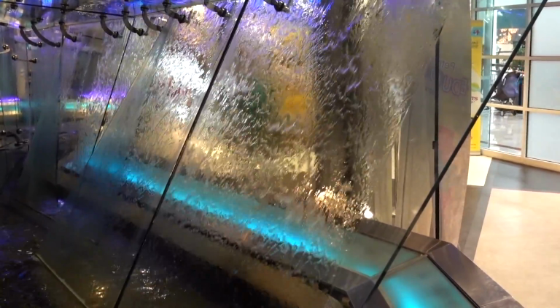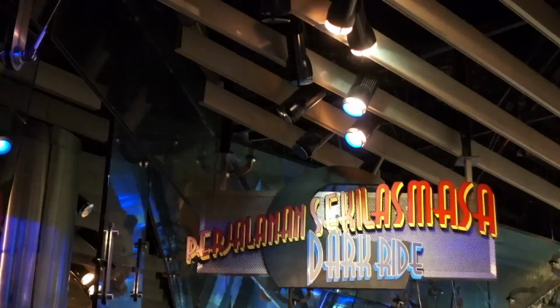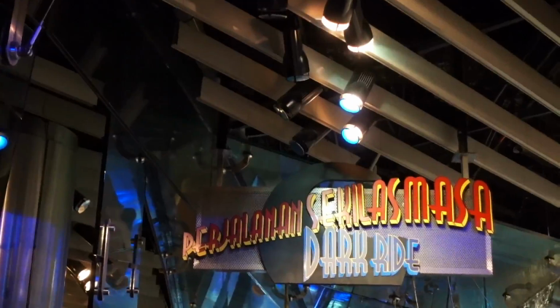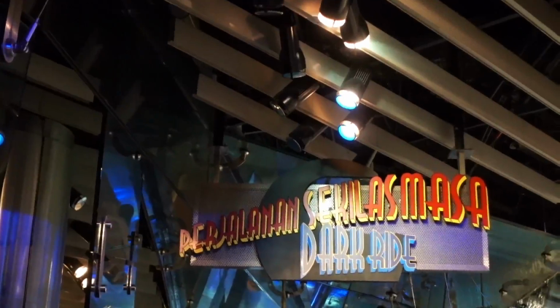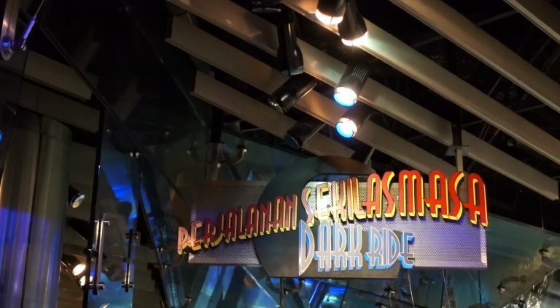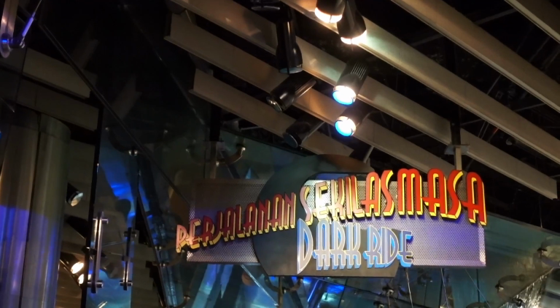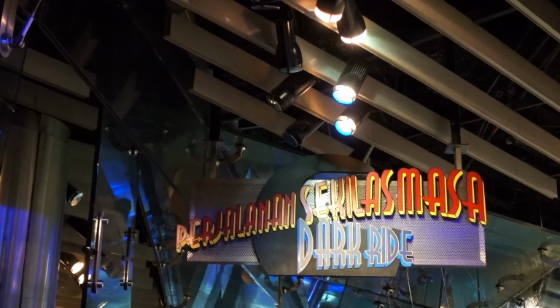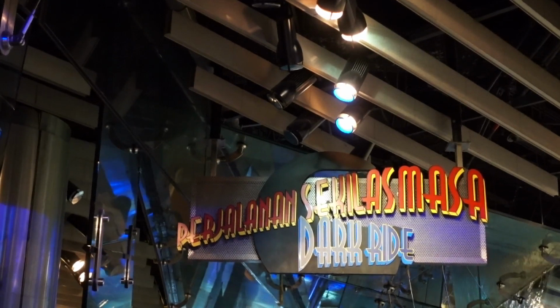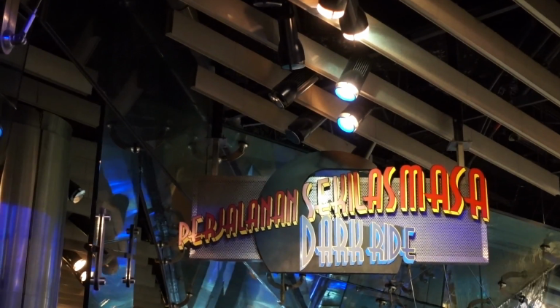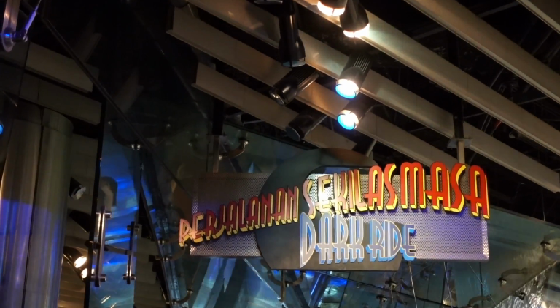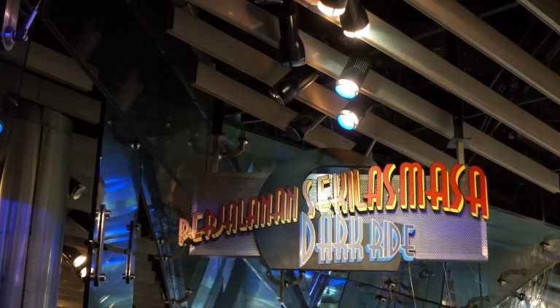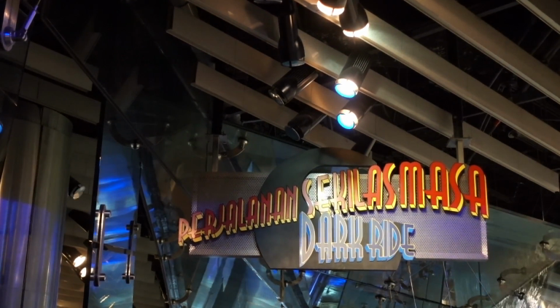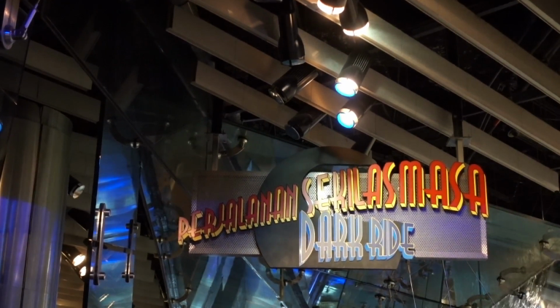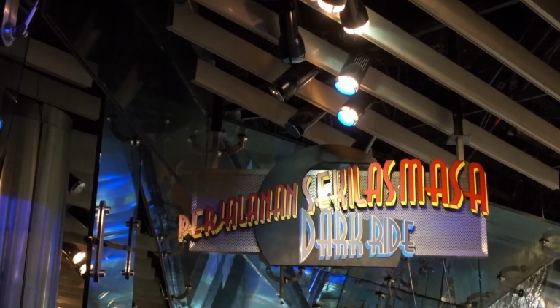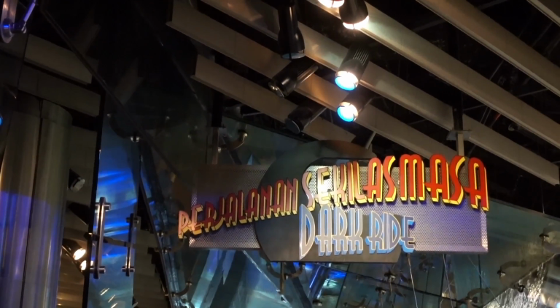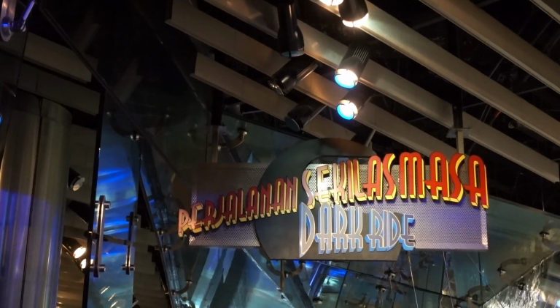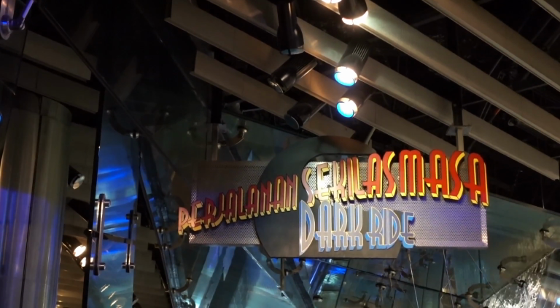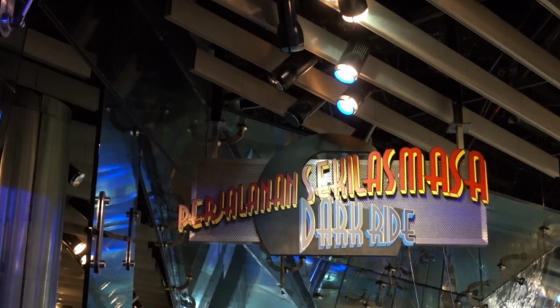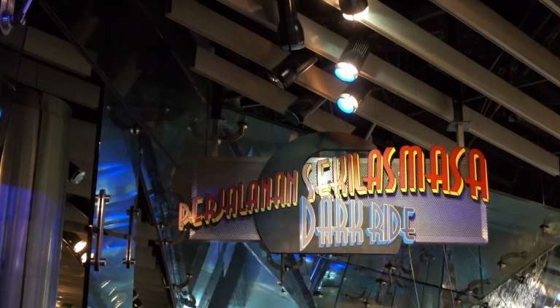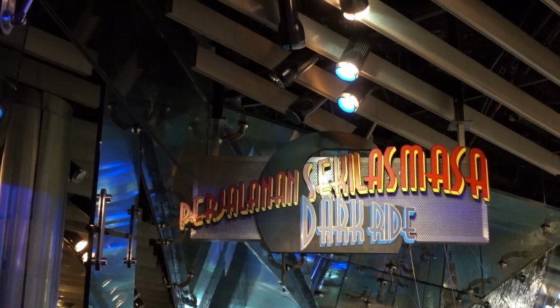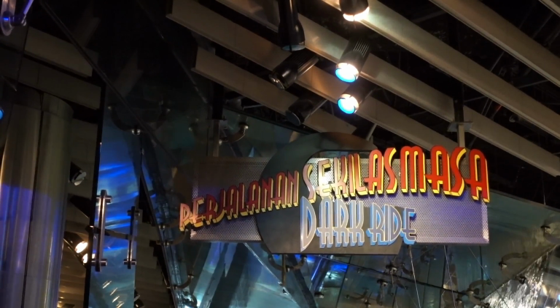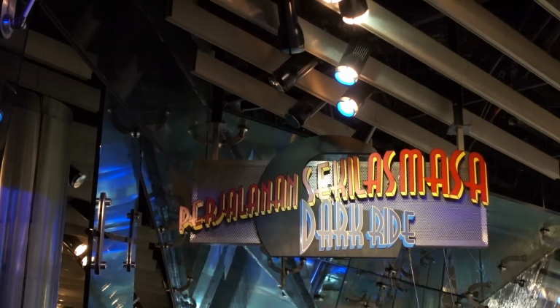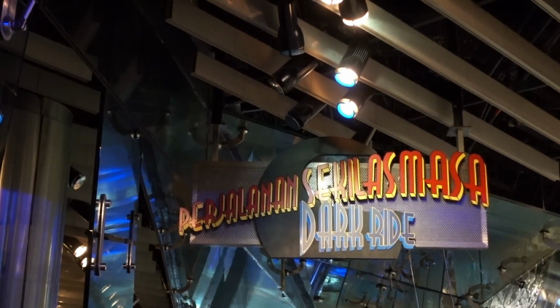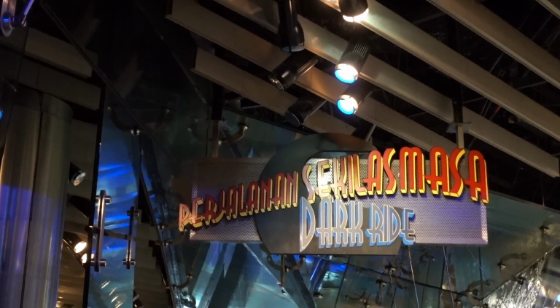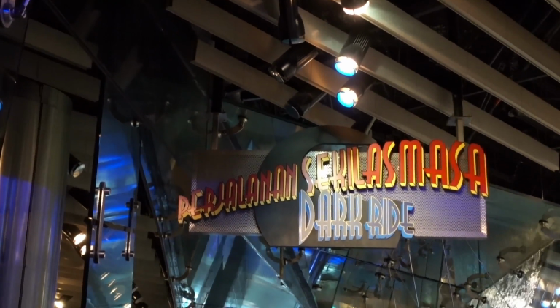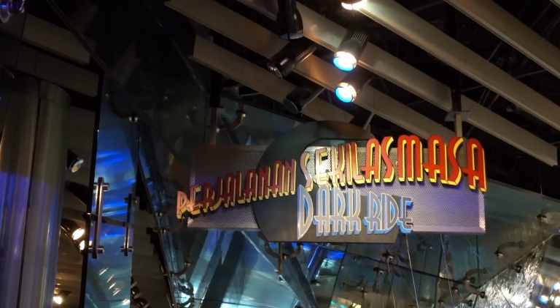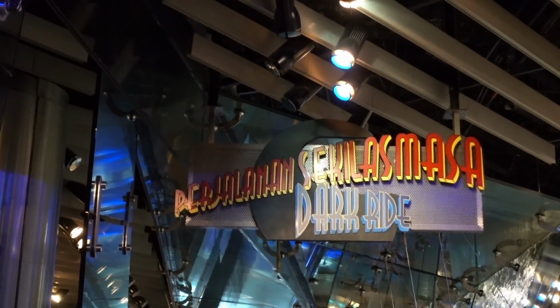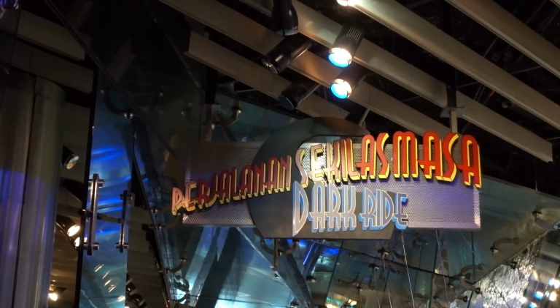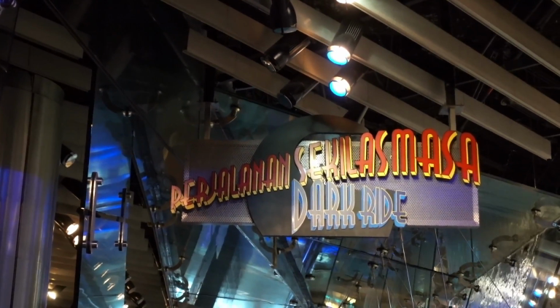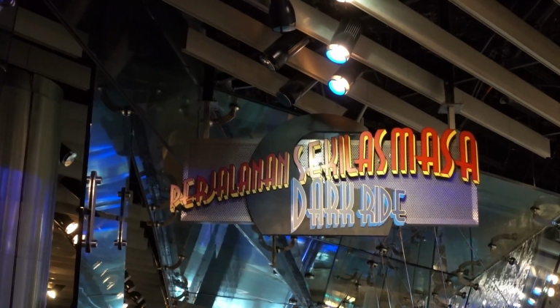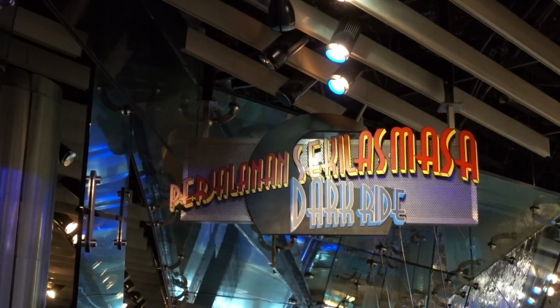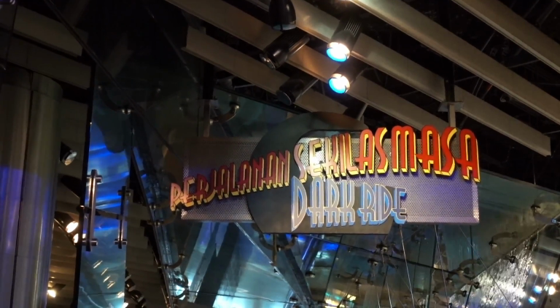So your visit to the Discovery Center actually starts off as a ride. I mean, how cool is that?